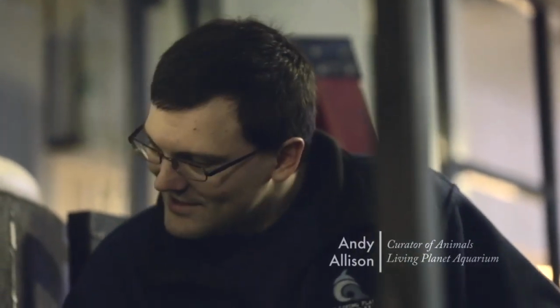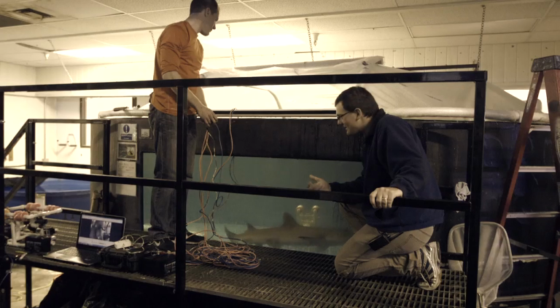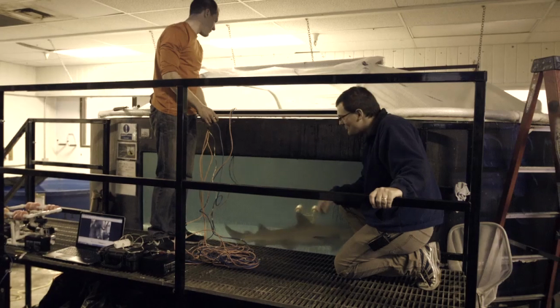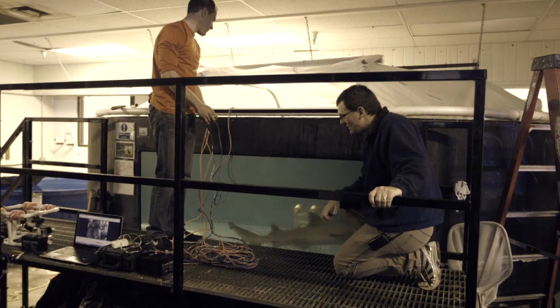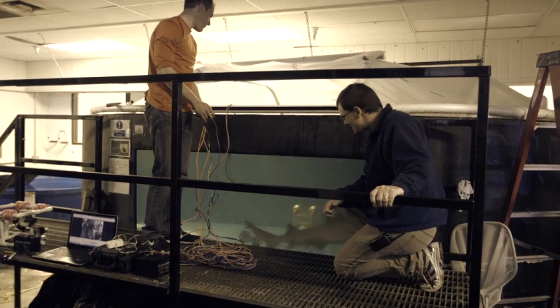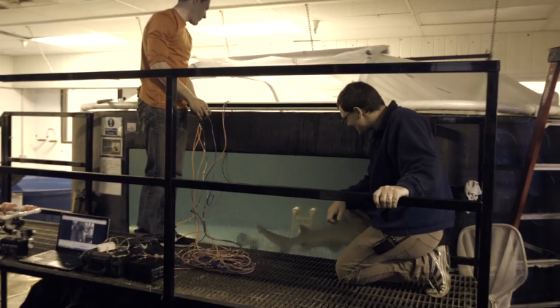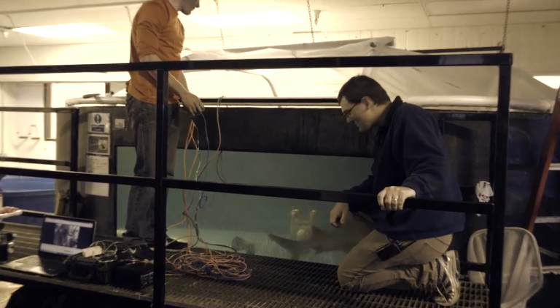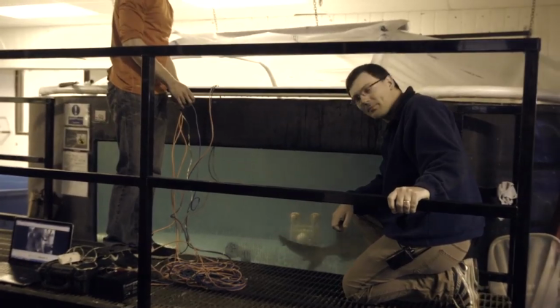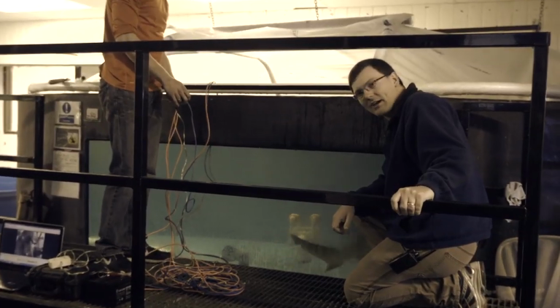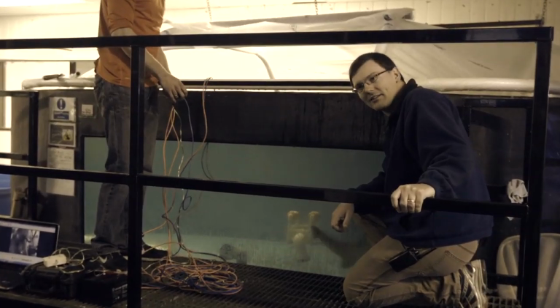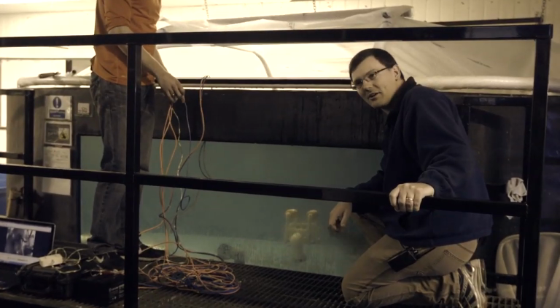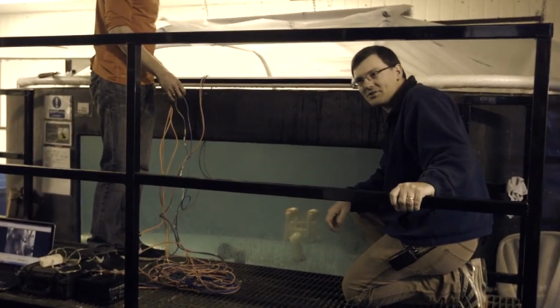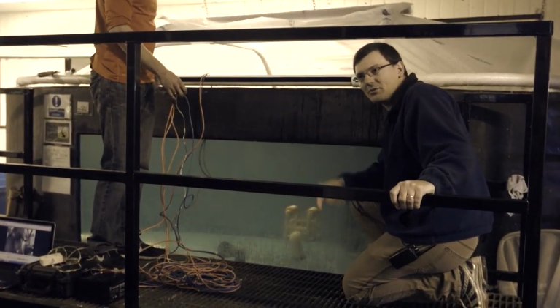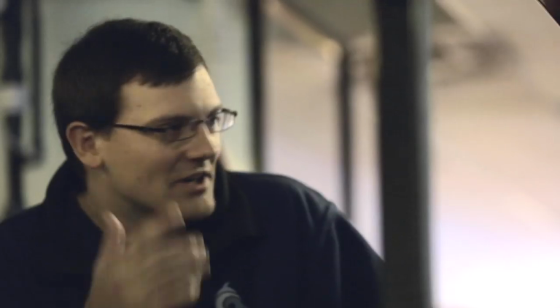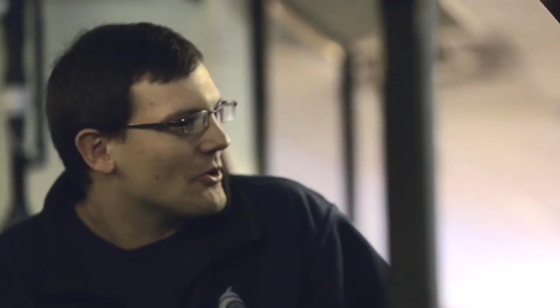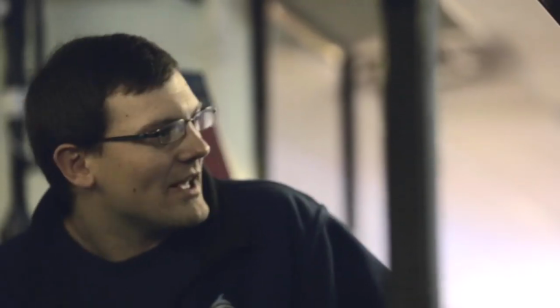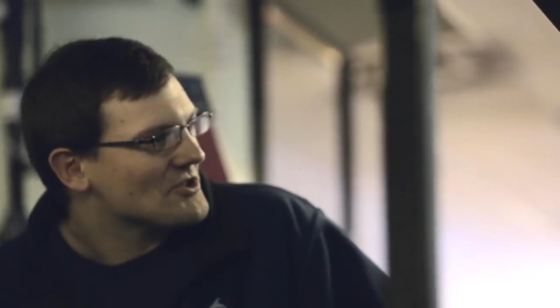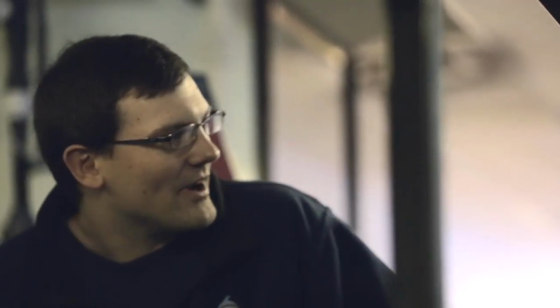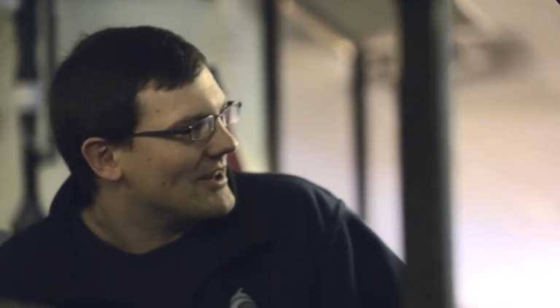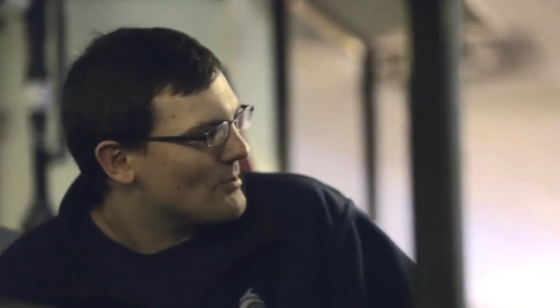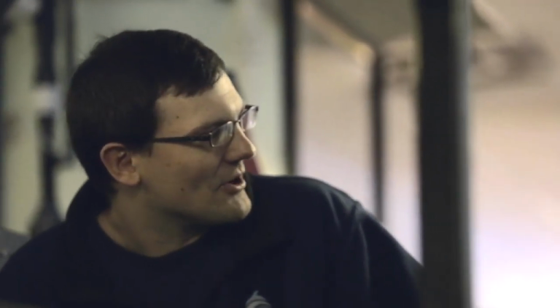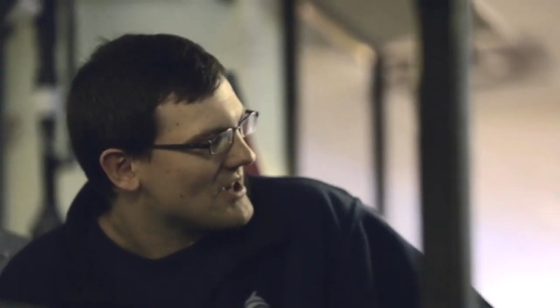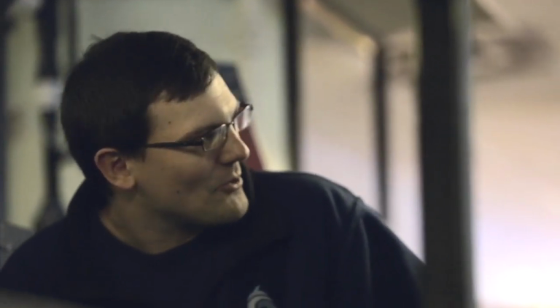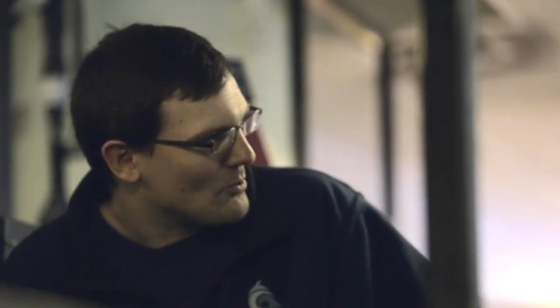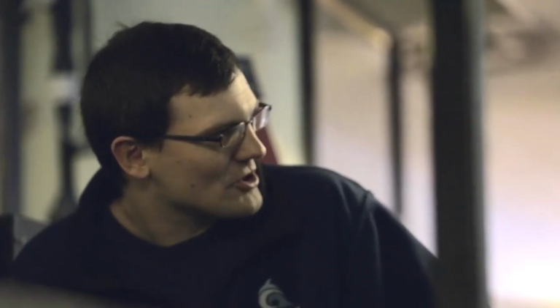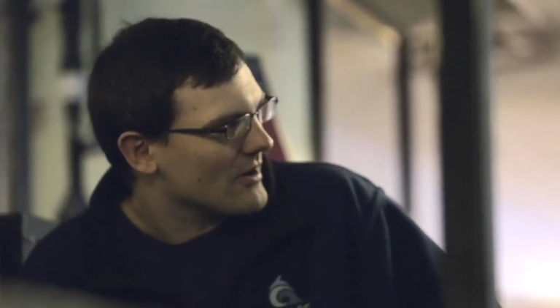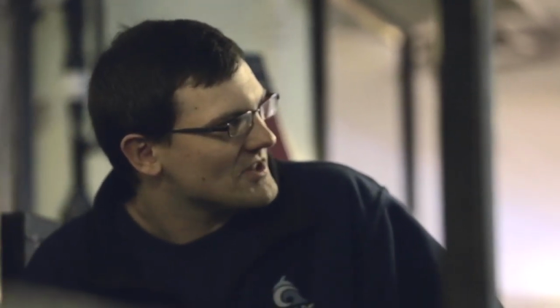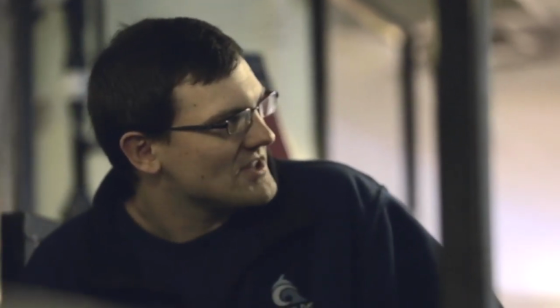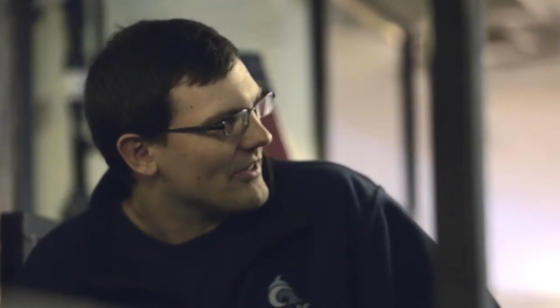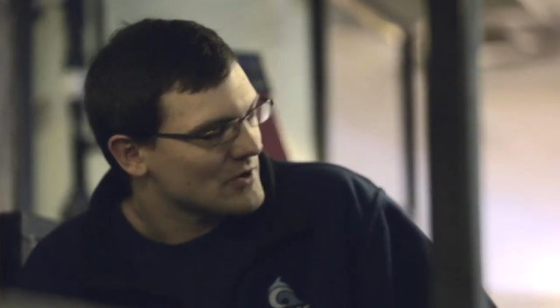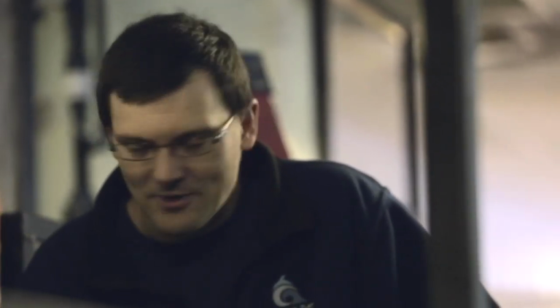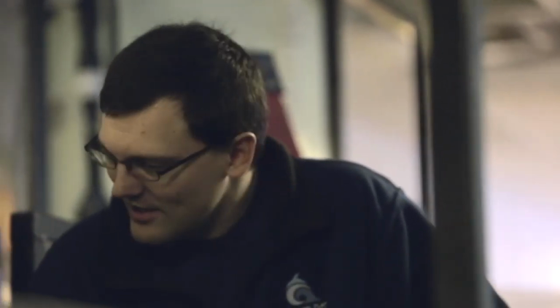It really doesn't seem to impact it at all, so we're going to go ahead and try it in the bigger tank with more sharks and see how they respond.